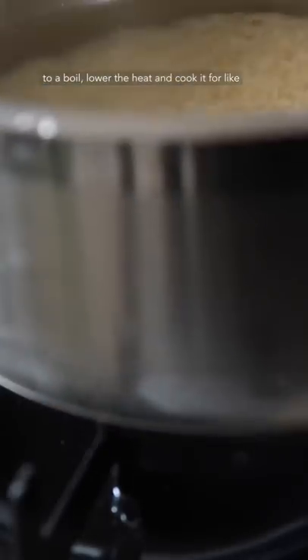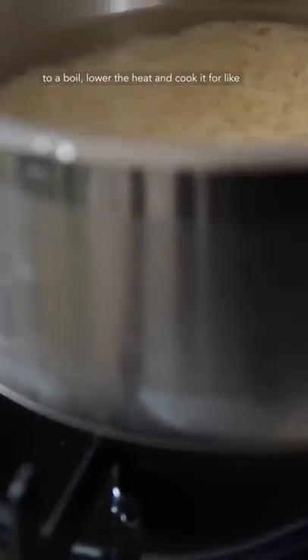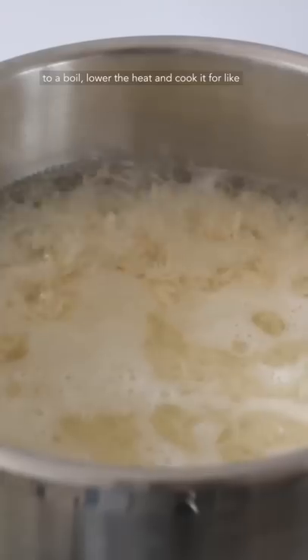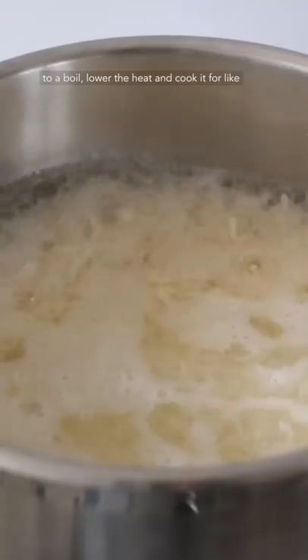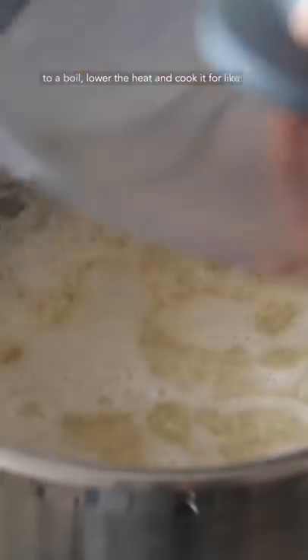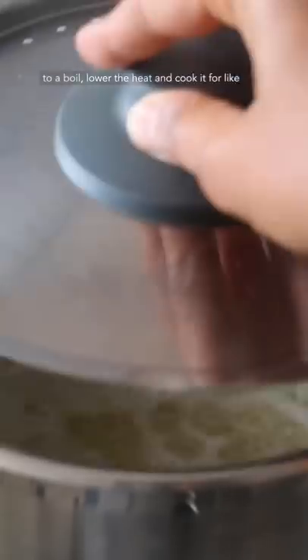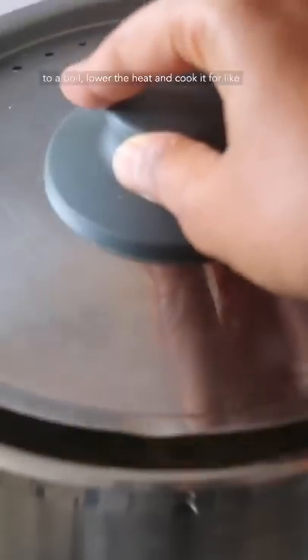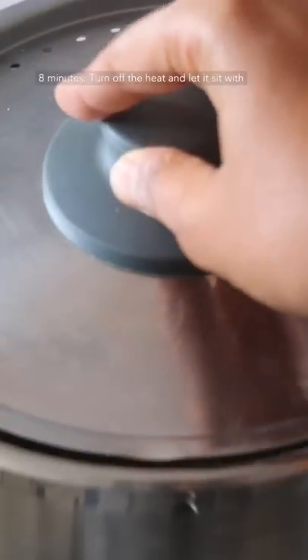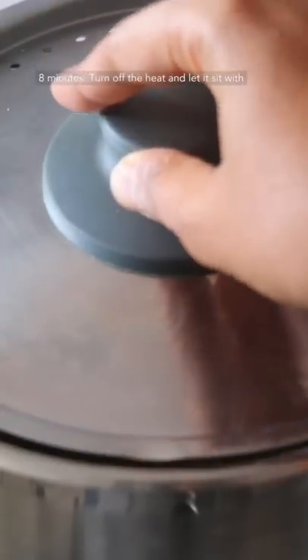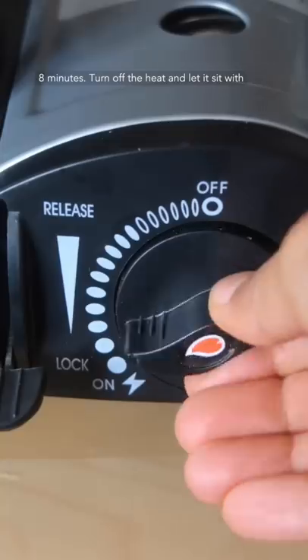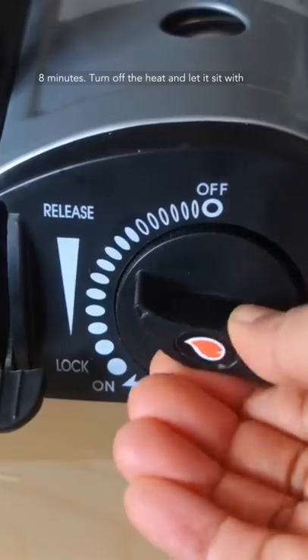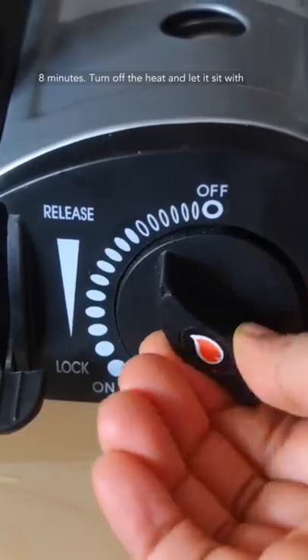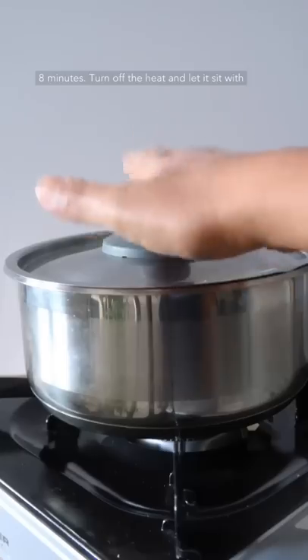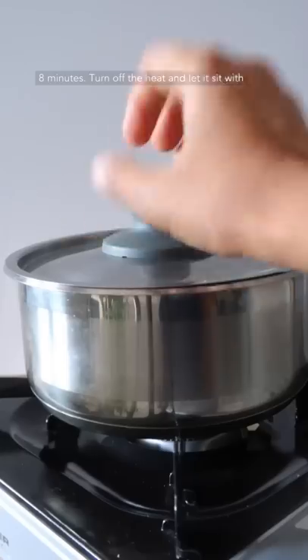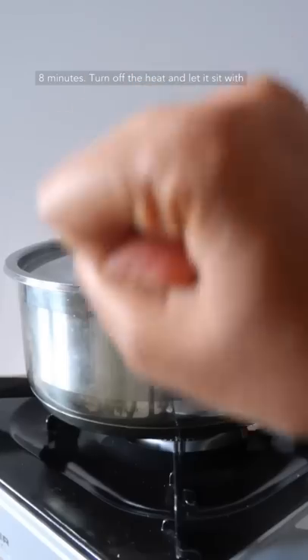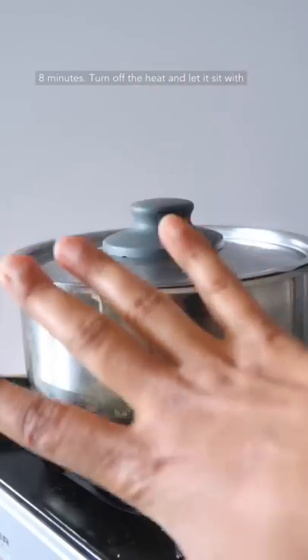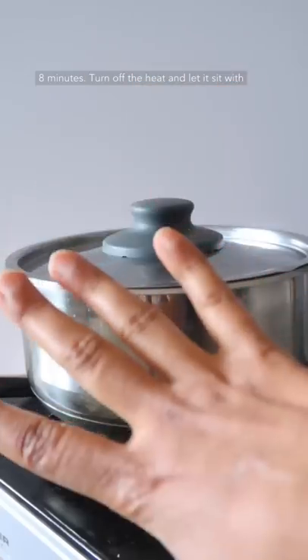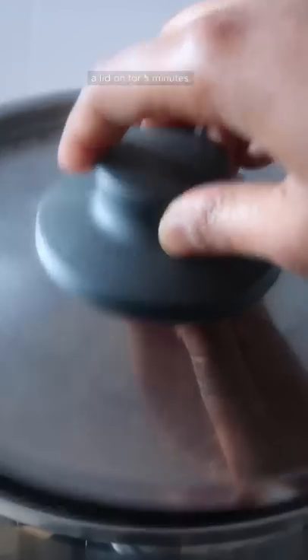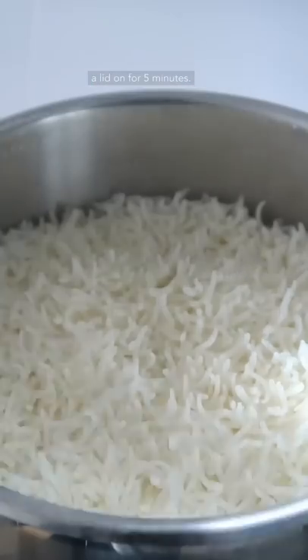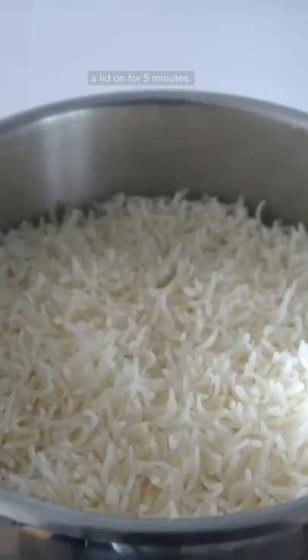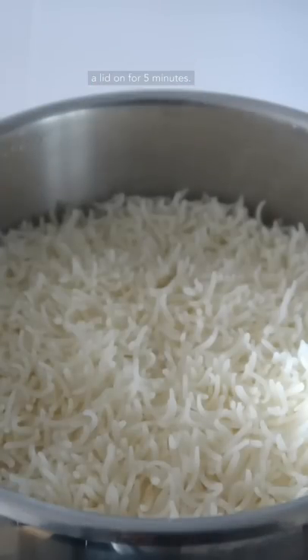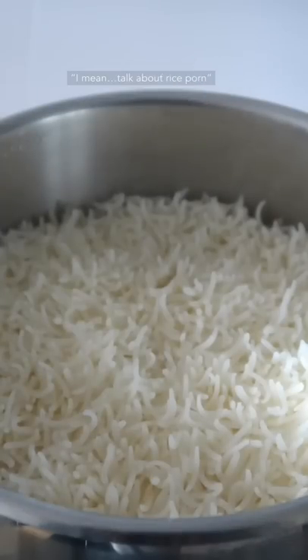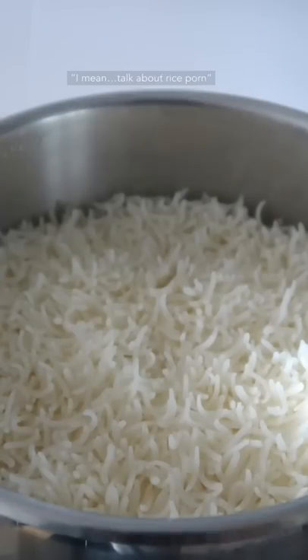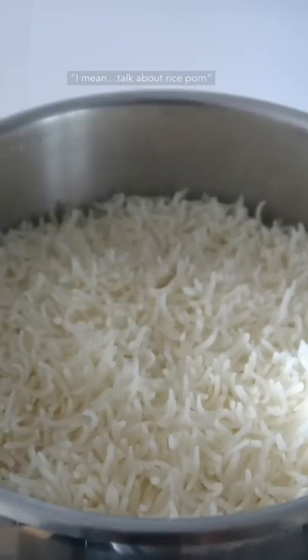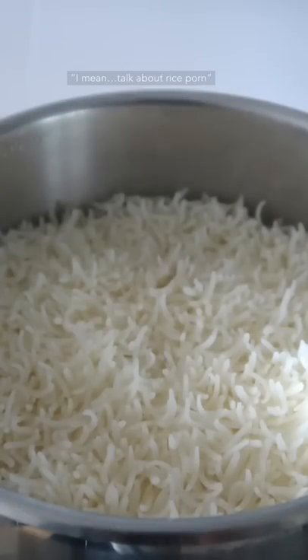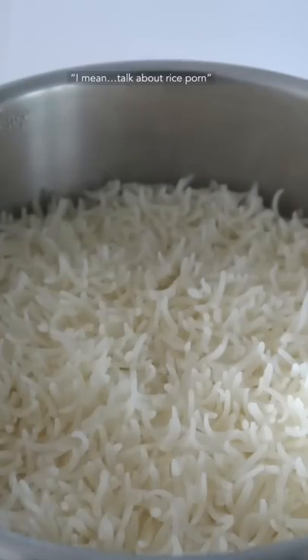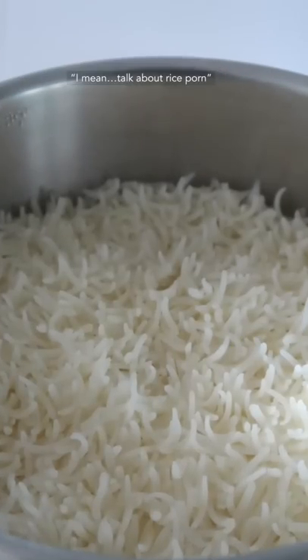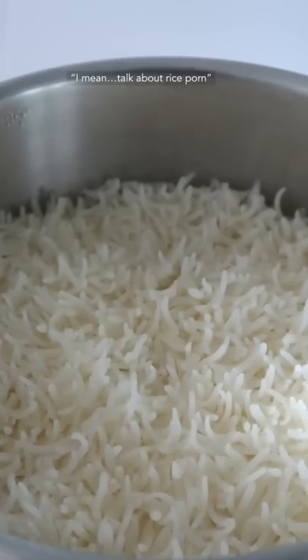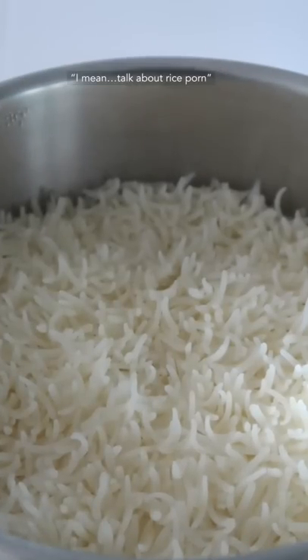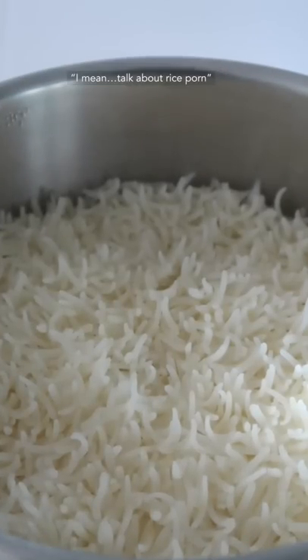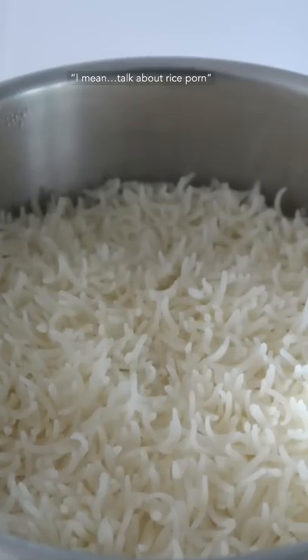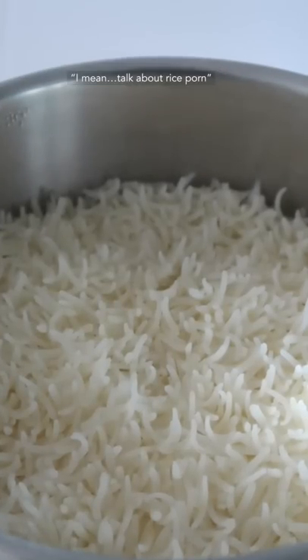Lower the heat and cook it for about eight minutes. Turn off the heat and let it sit with the lid on for five minutes. I mean, talk about rice porn.